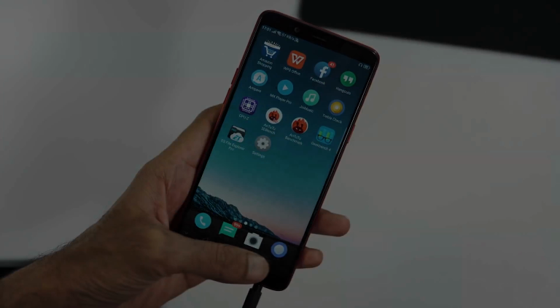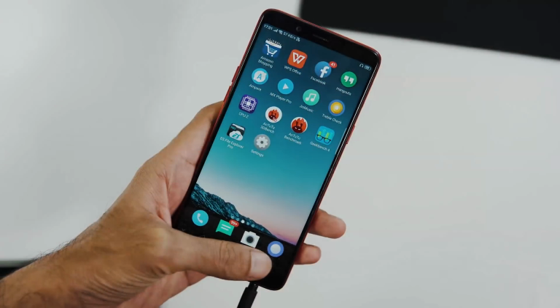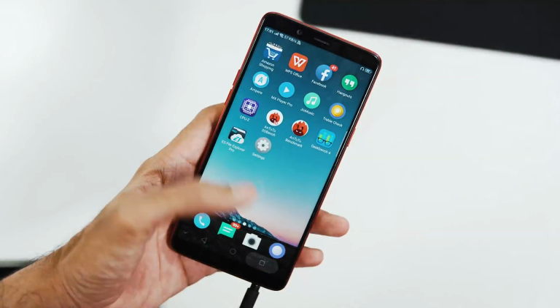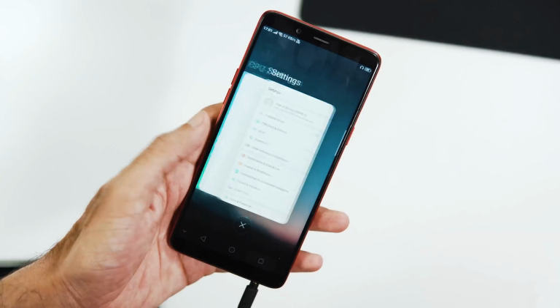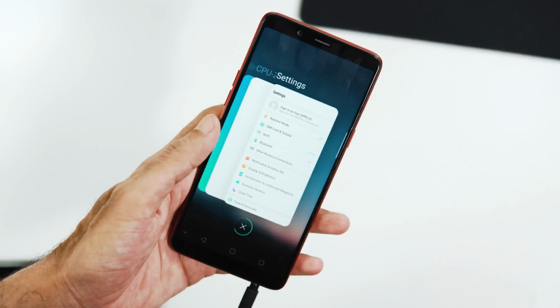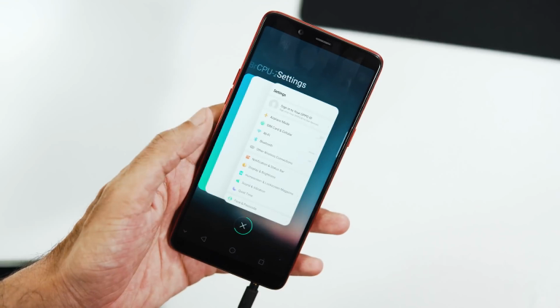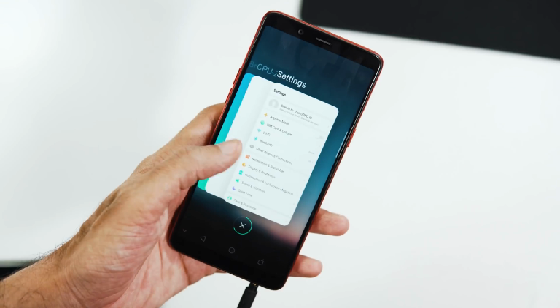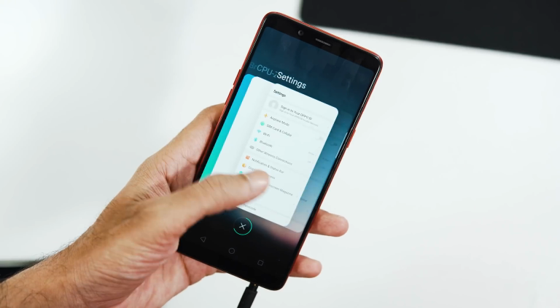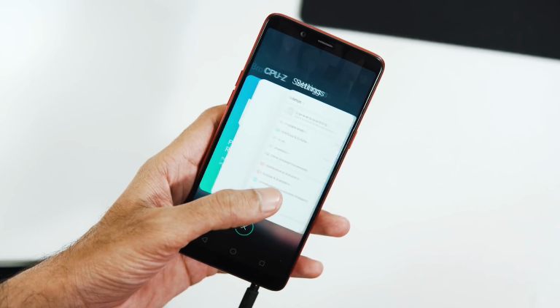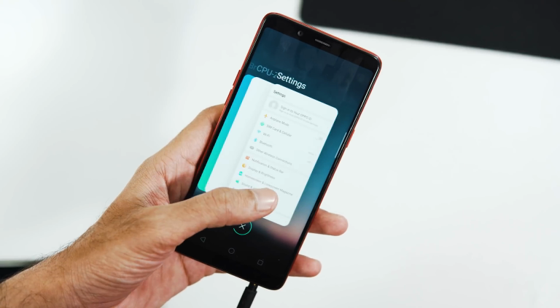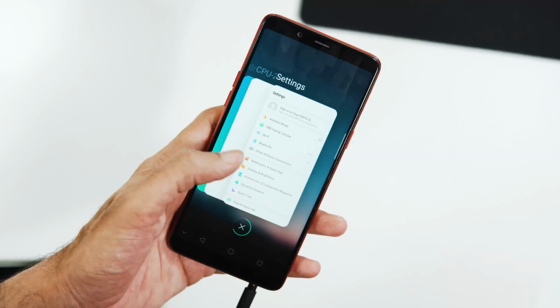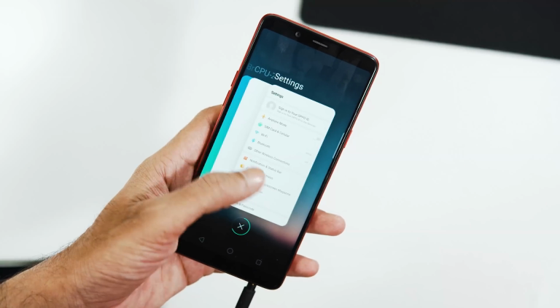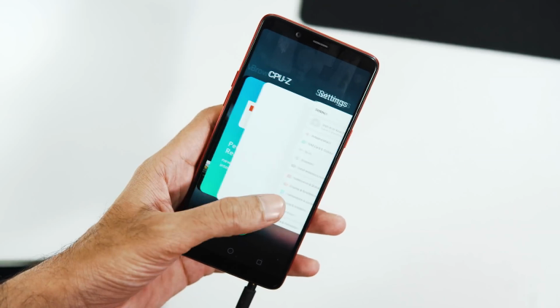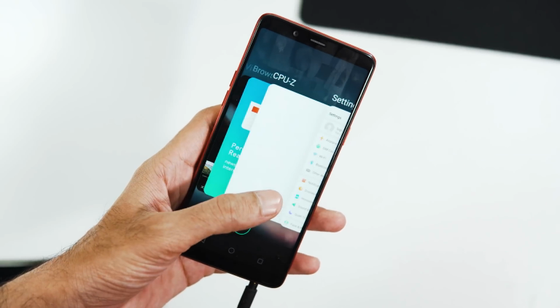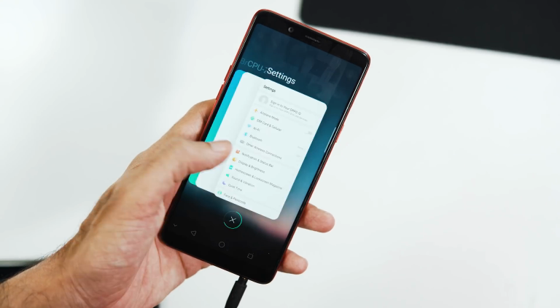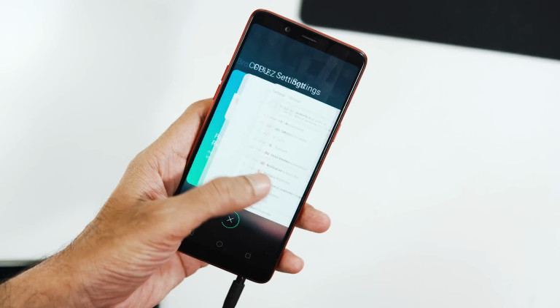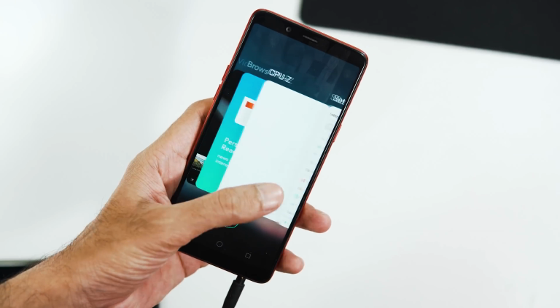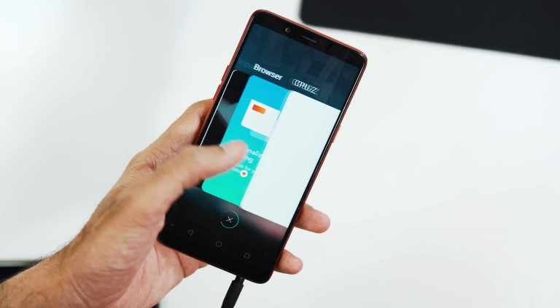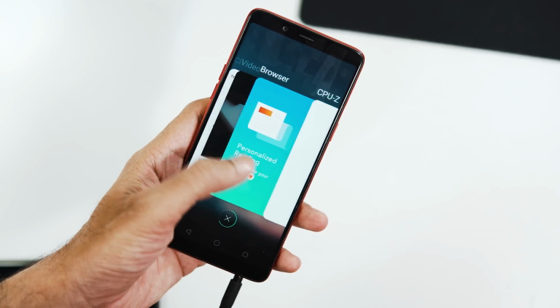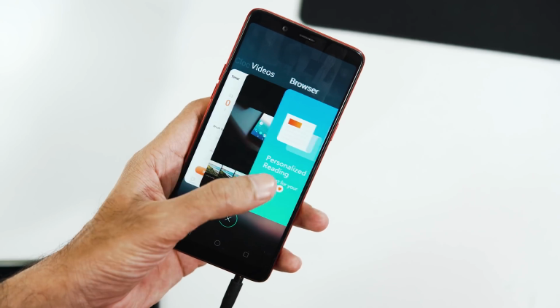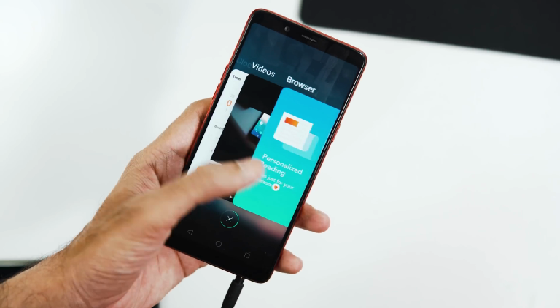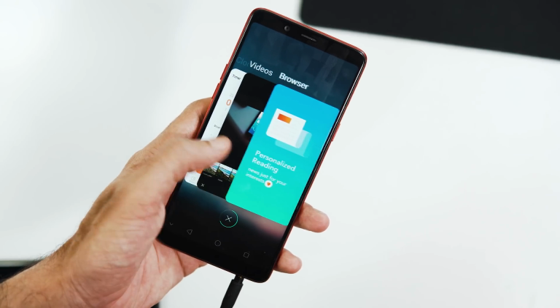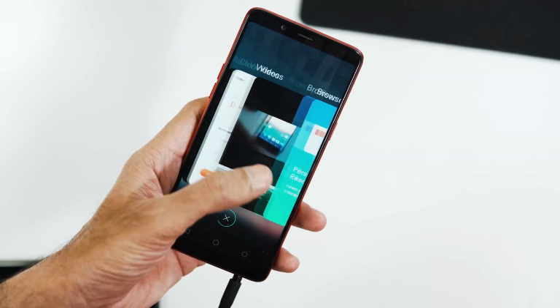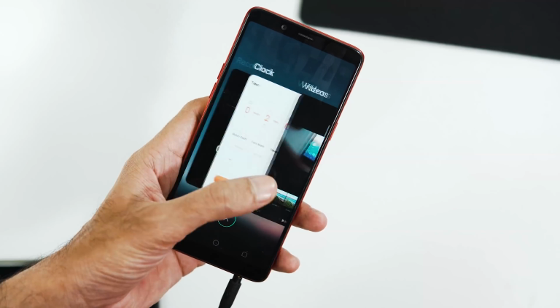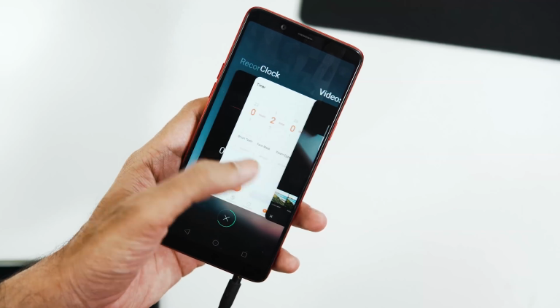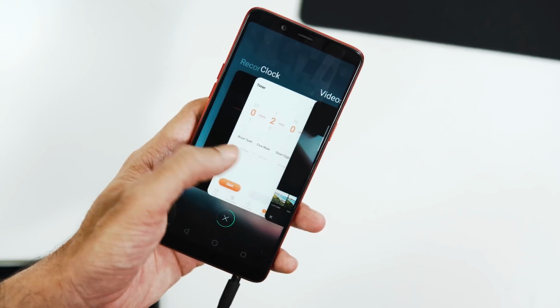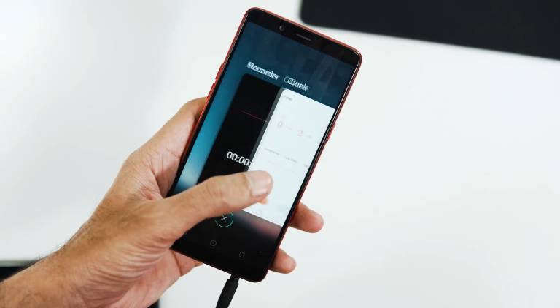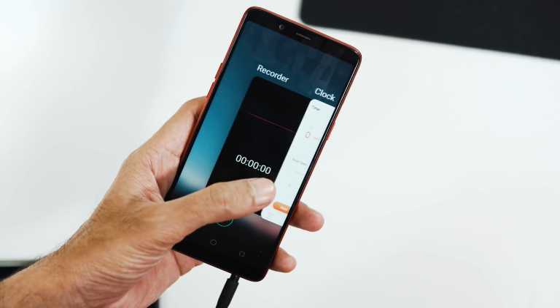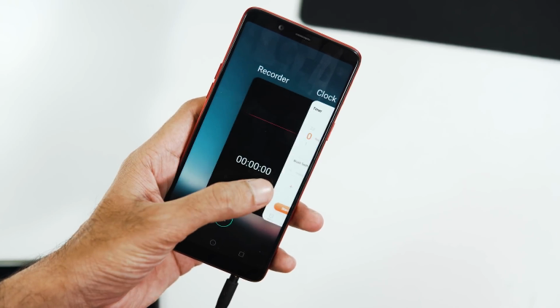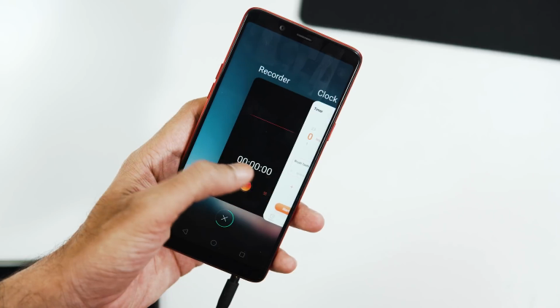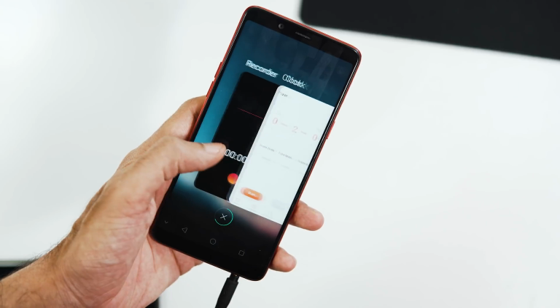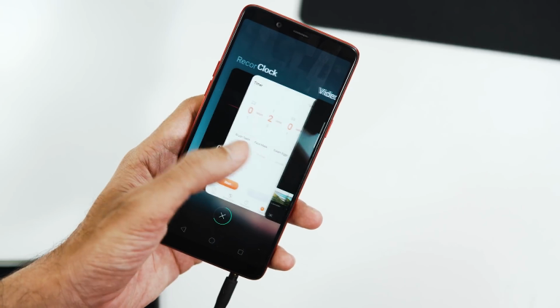Hey guys, welcome back to Tech Wrapped. Finally, after a long wait, ColorOS 5.2 update is now out for Realme 1 users.